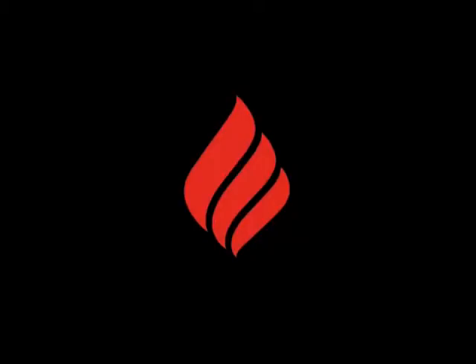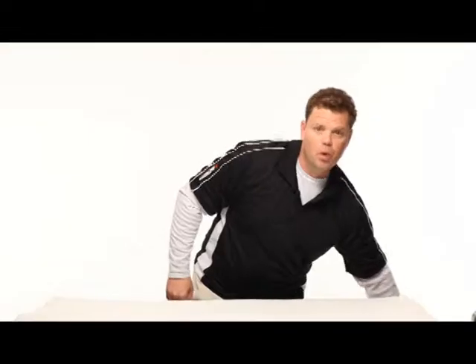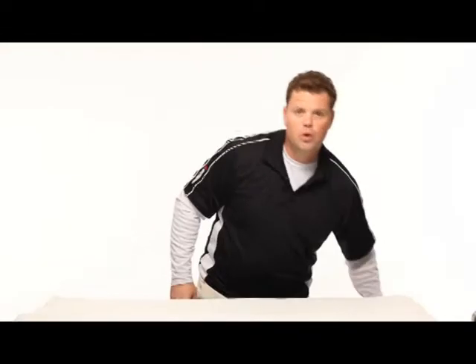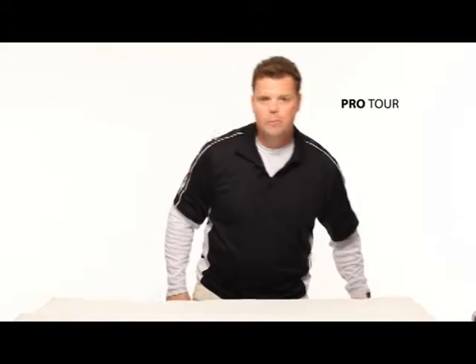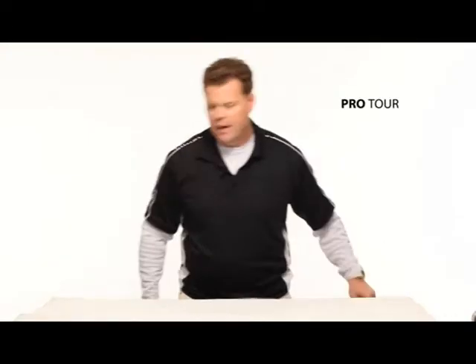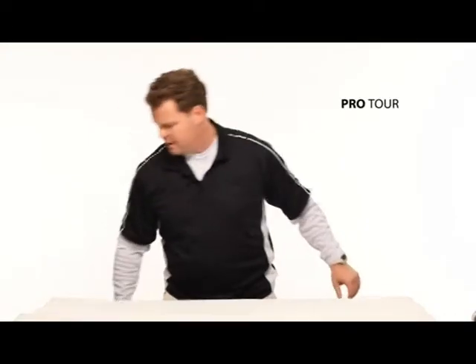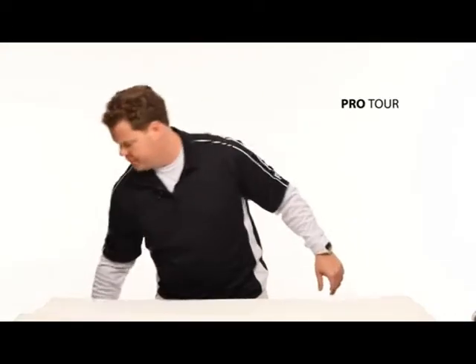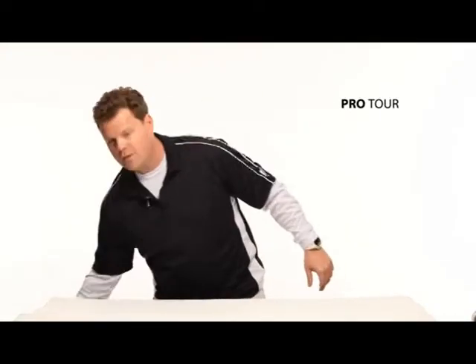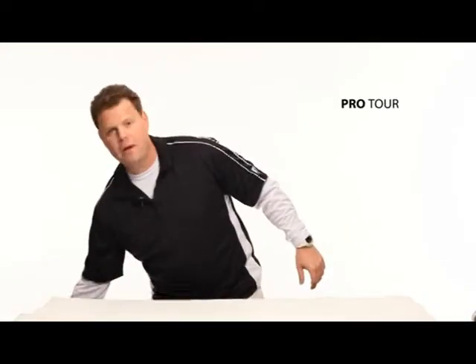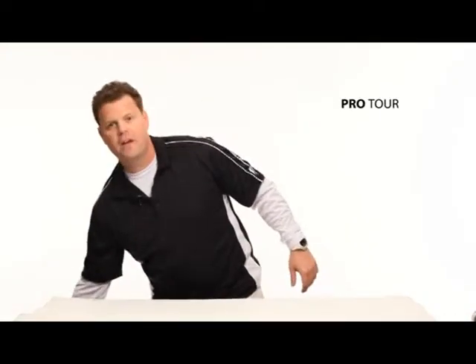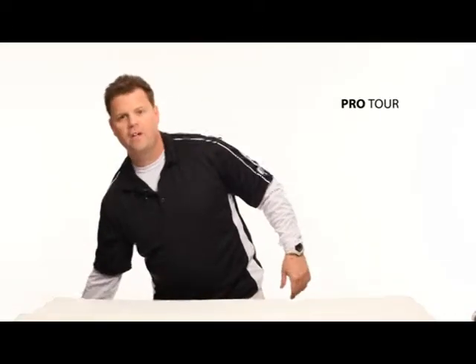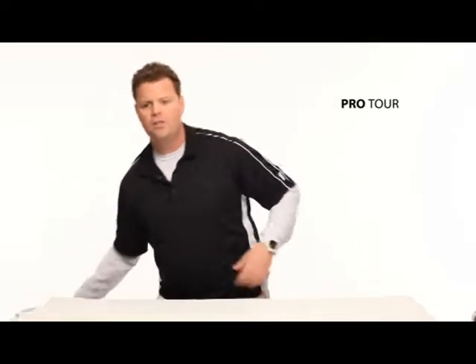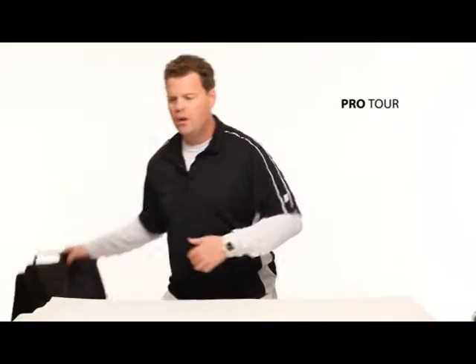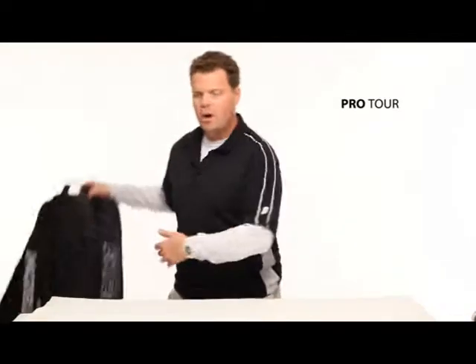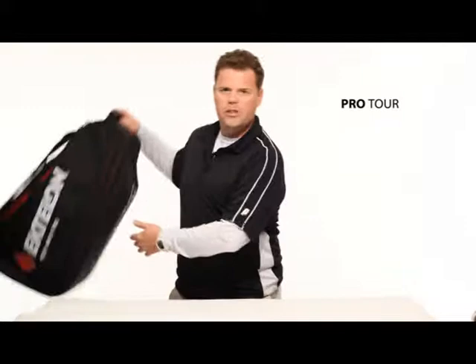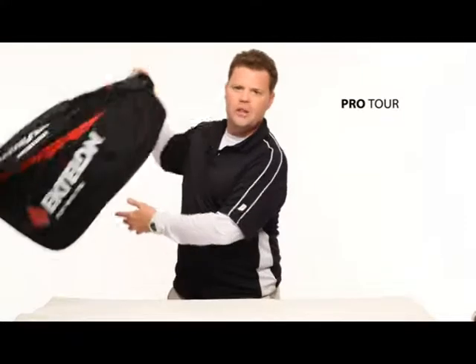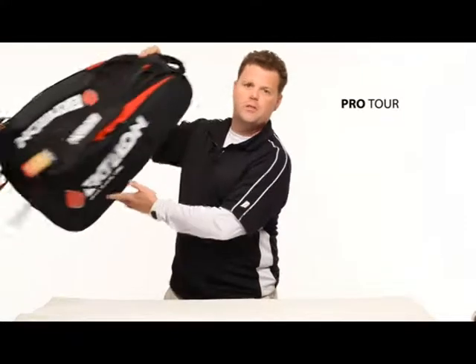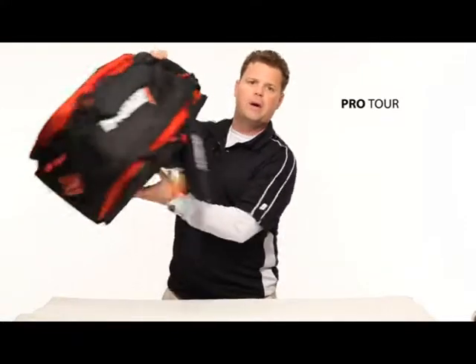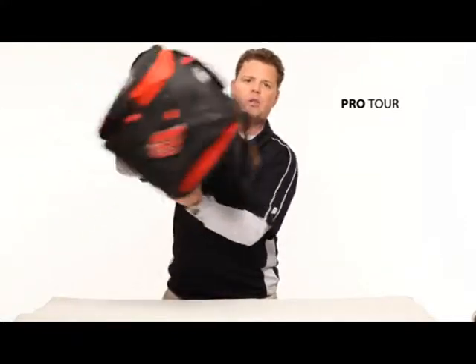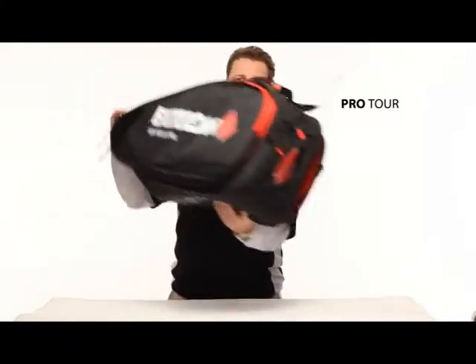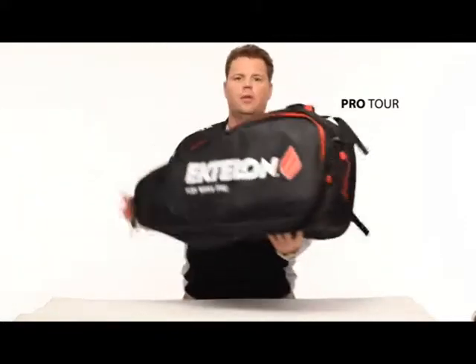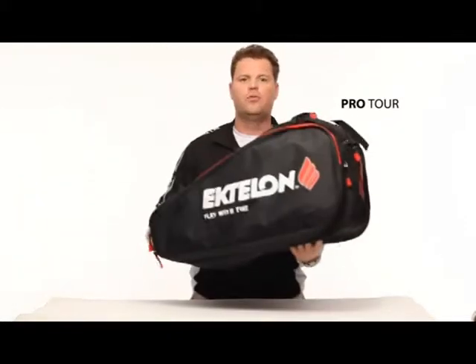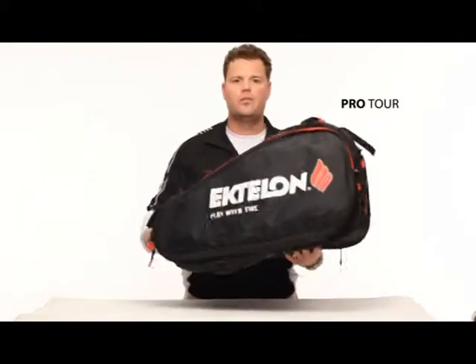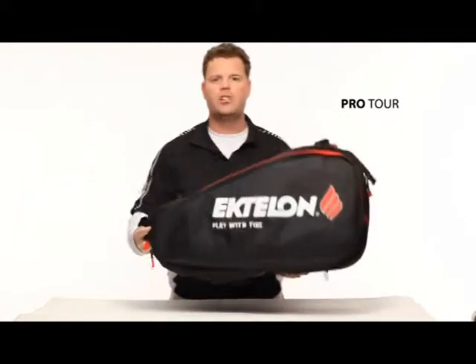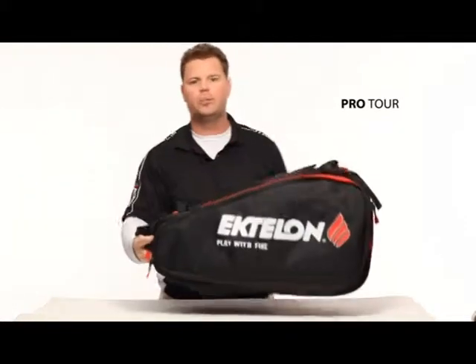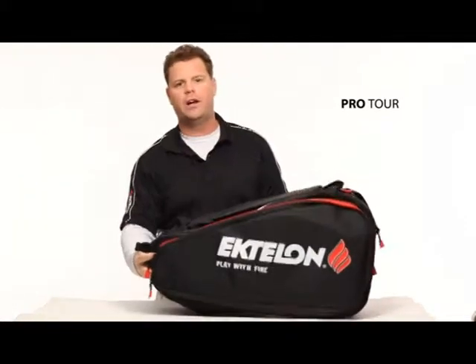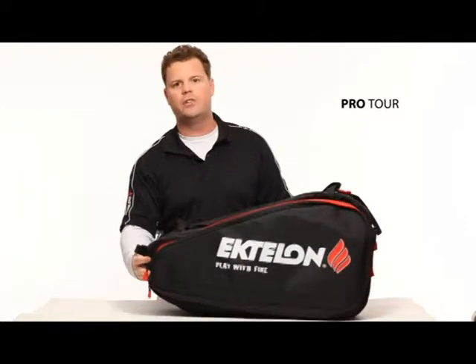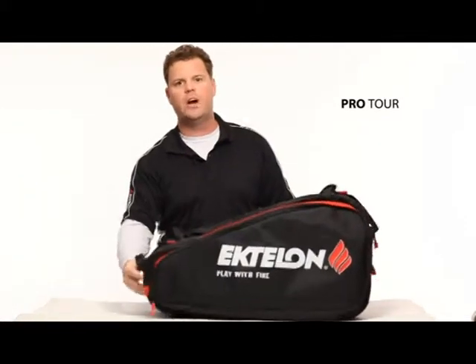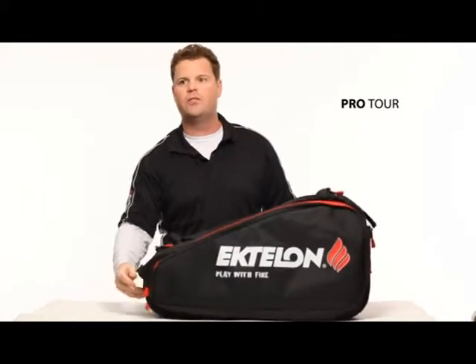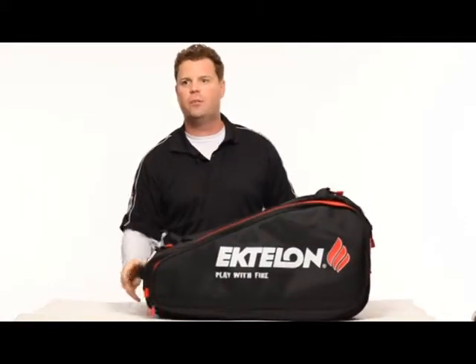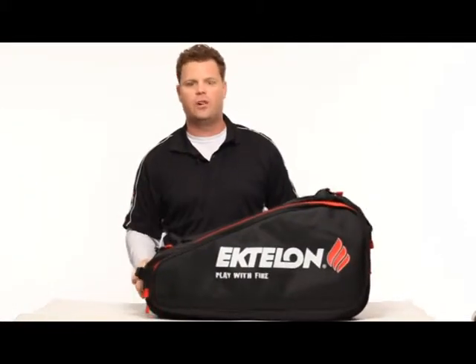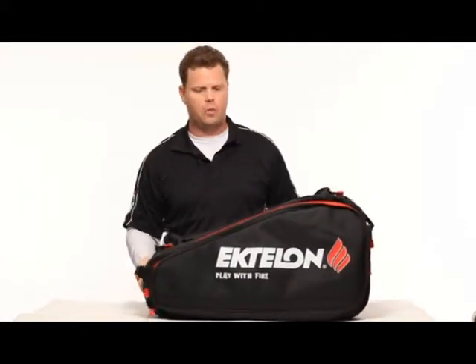This is the Pro Tour bag — the bag that I use. Originally this bag was only available for professional players, and now it's available for everyone.